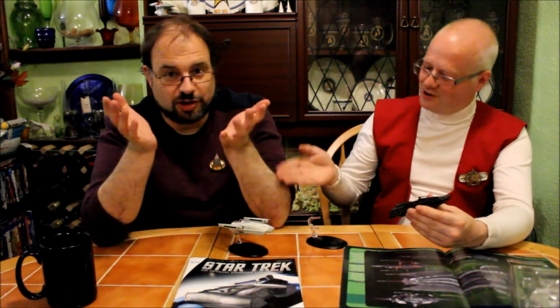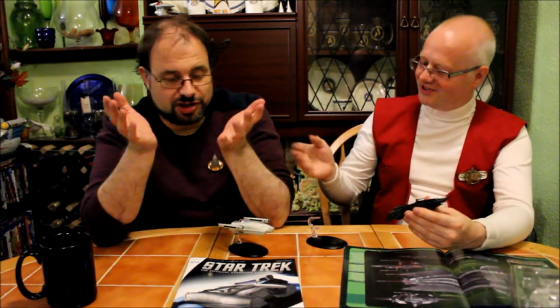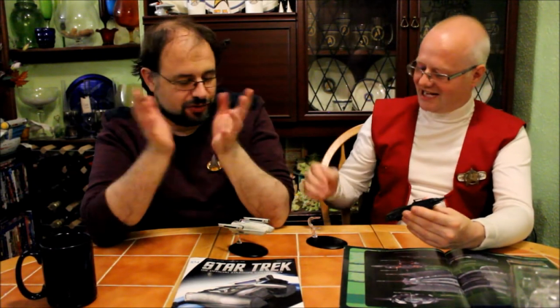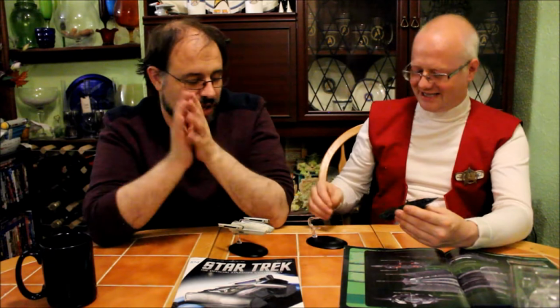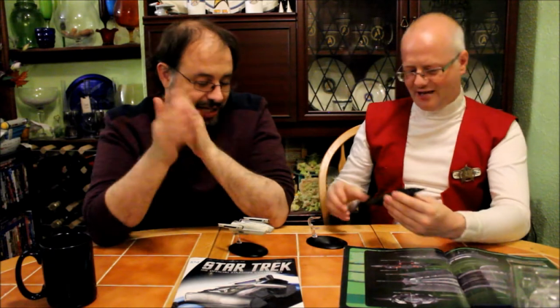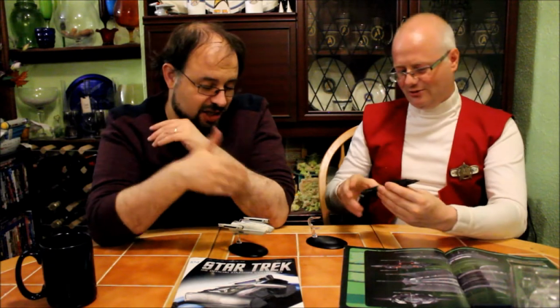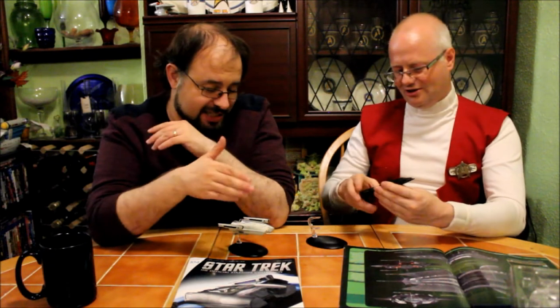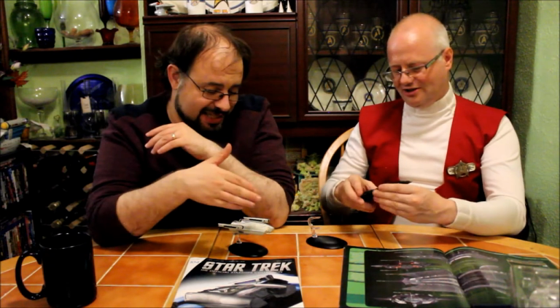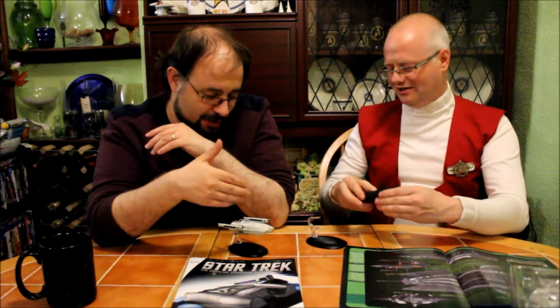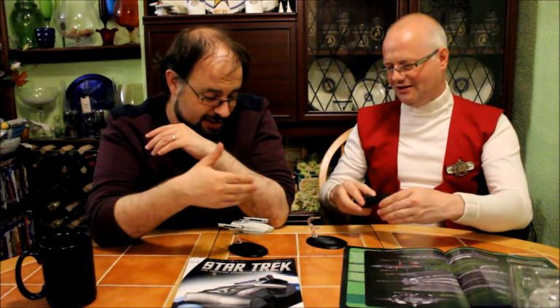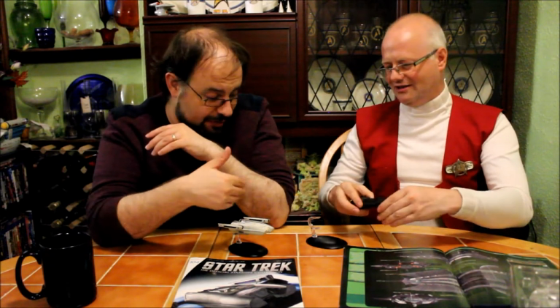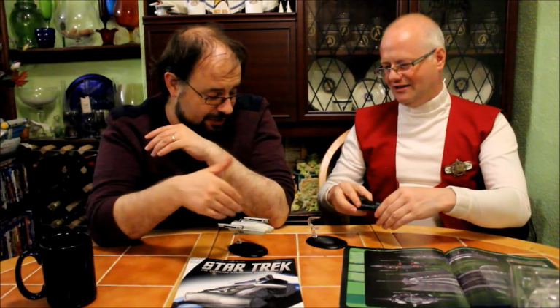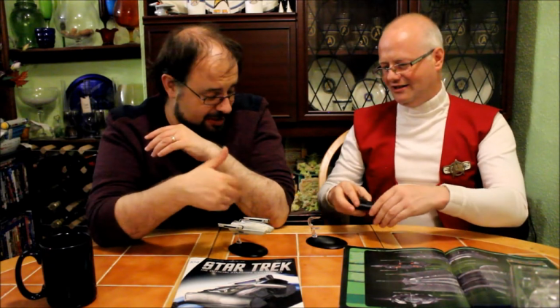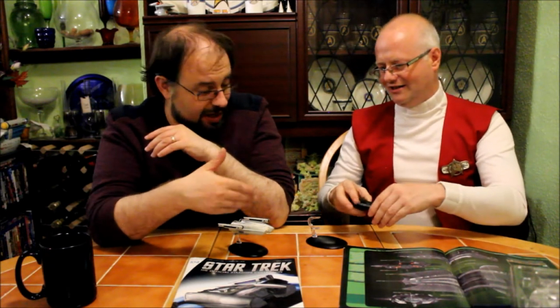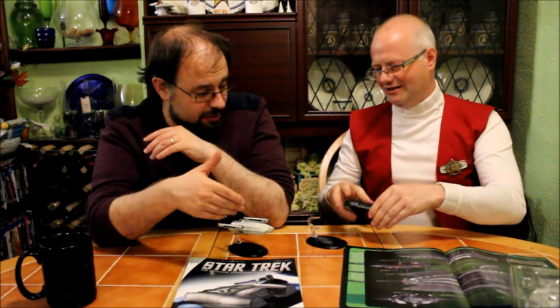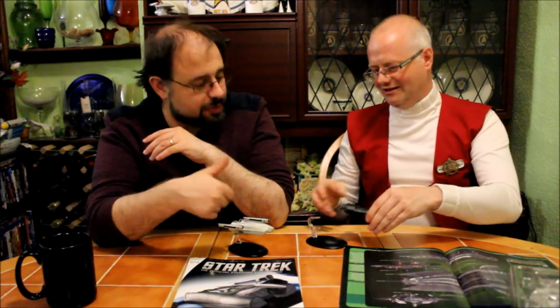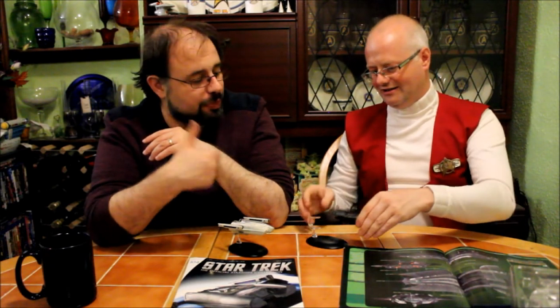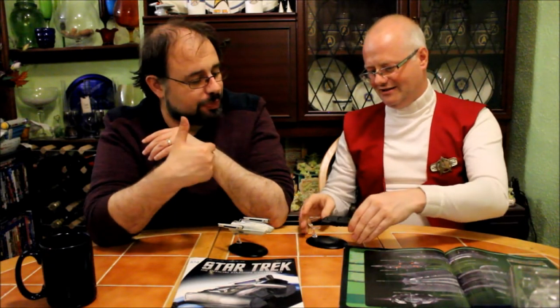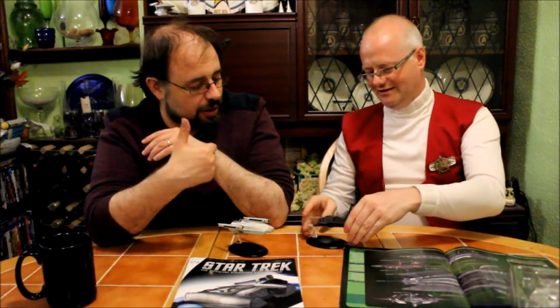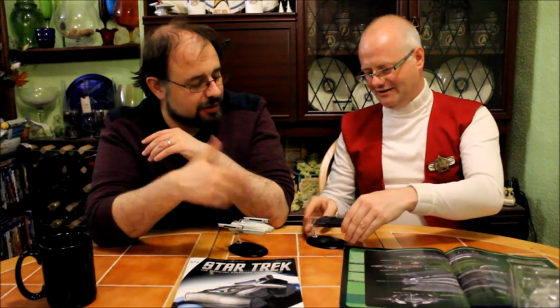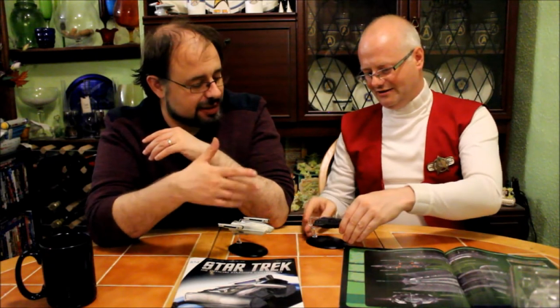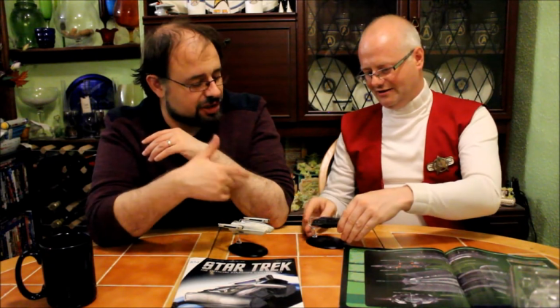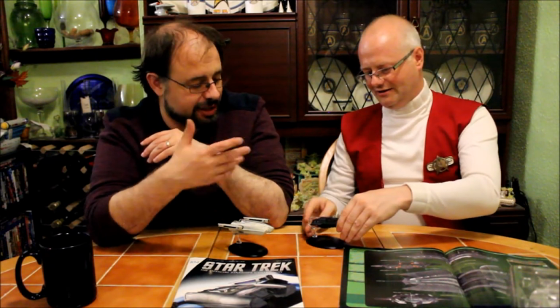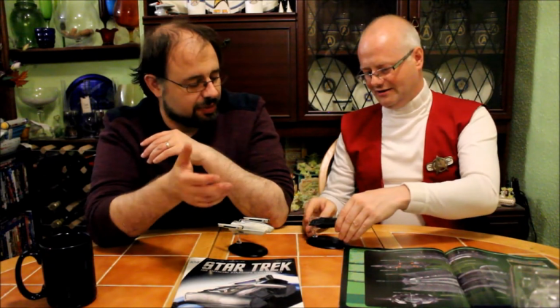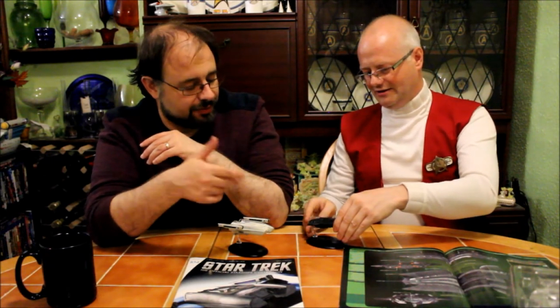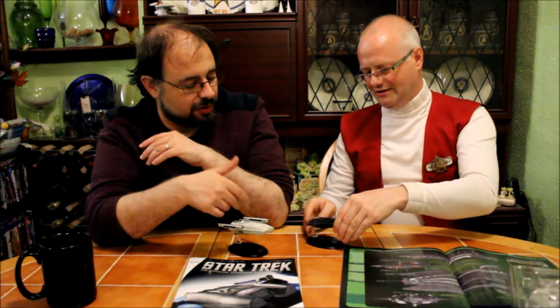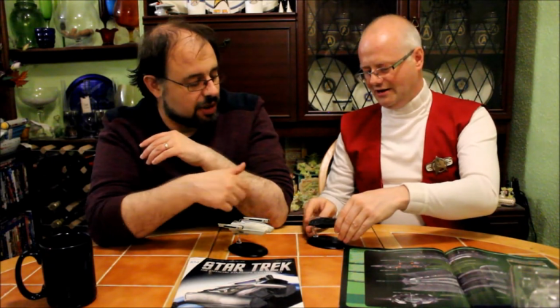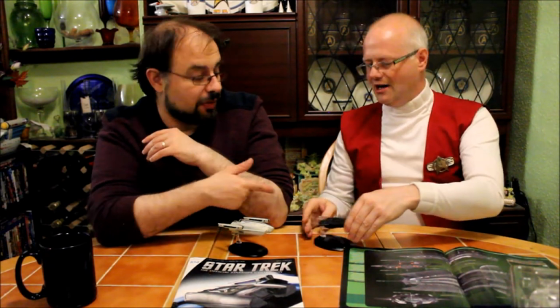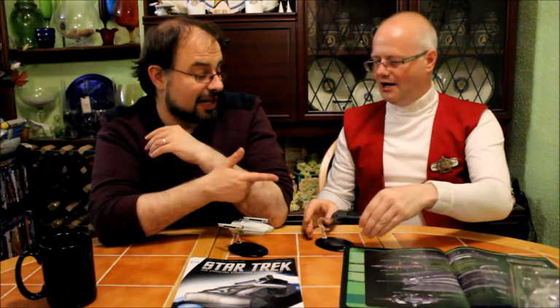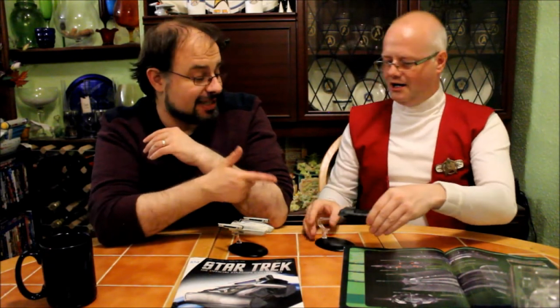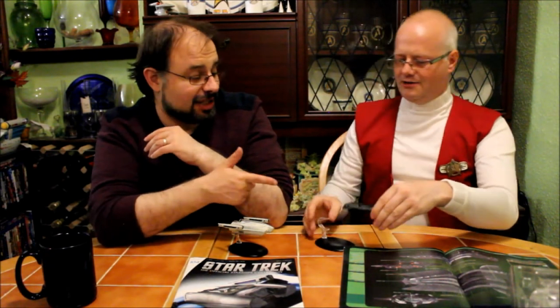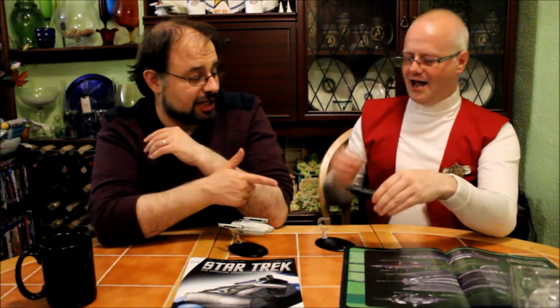Those nacelles? It's an error. It's got errors. But as a ship I prefer it.